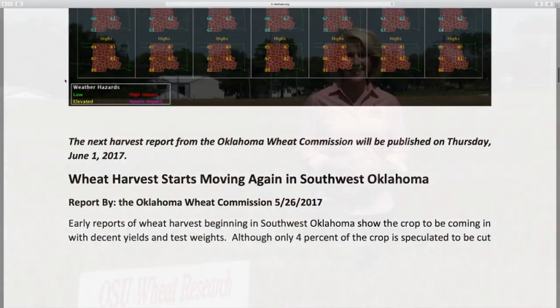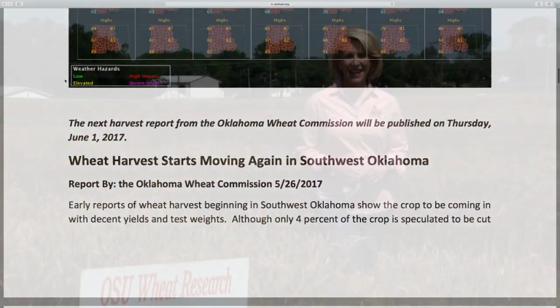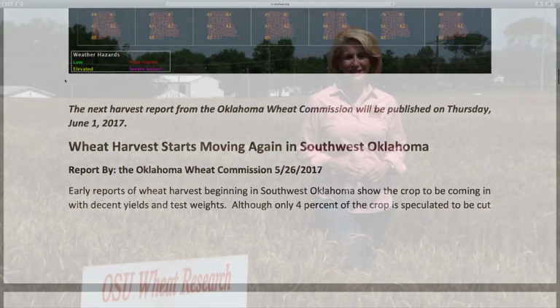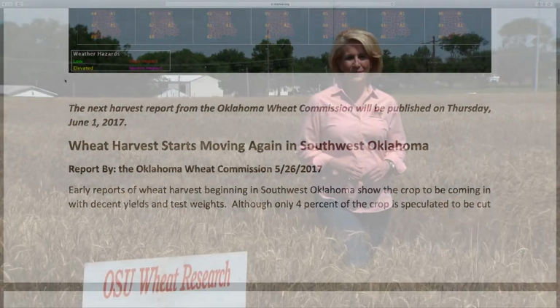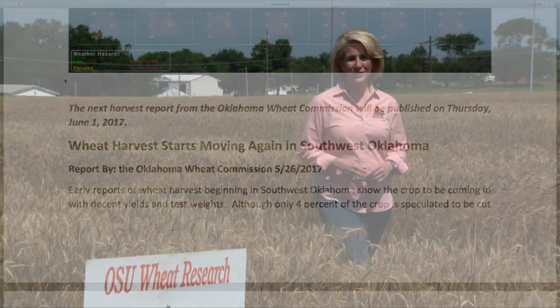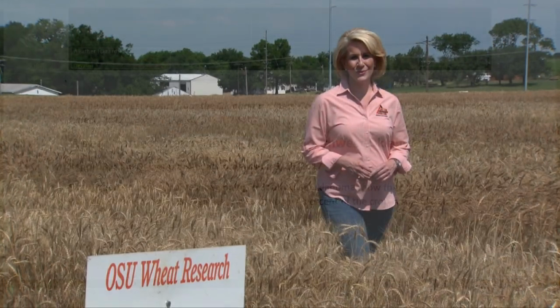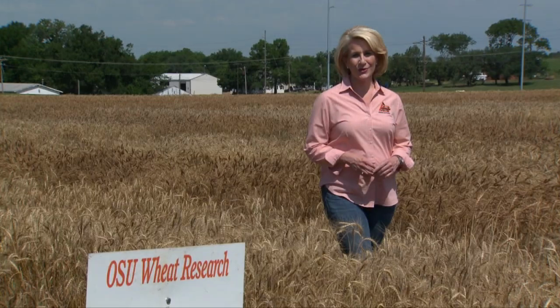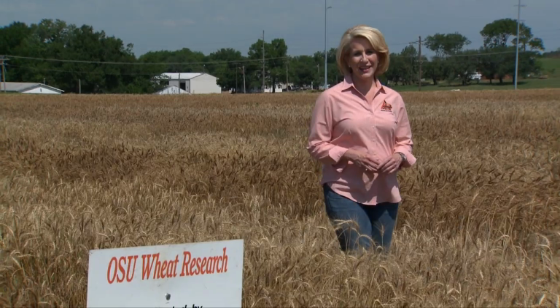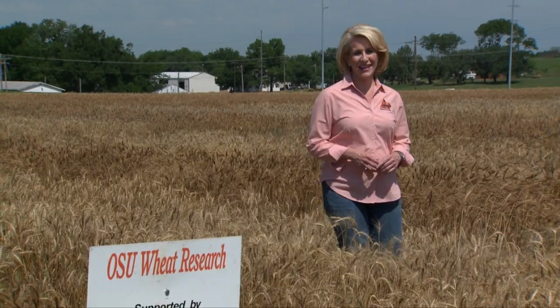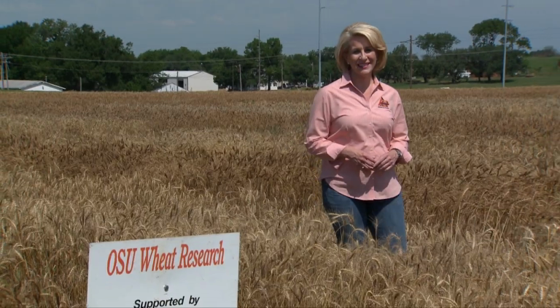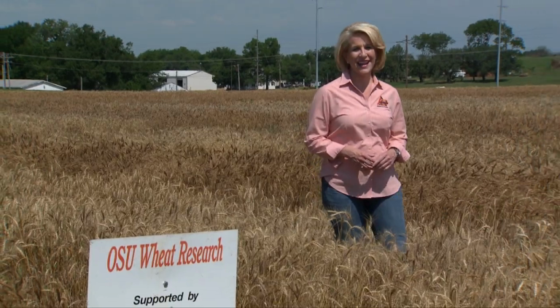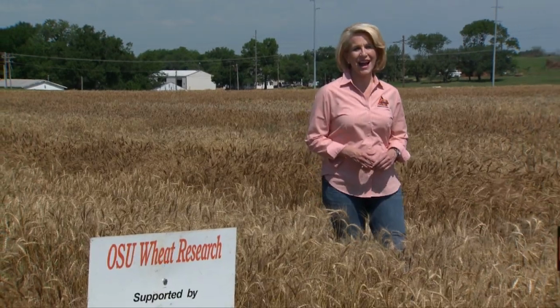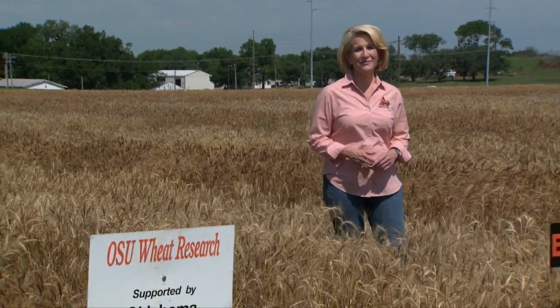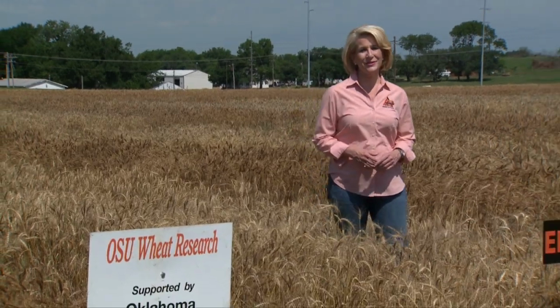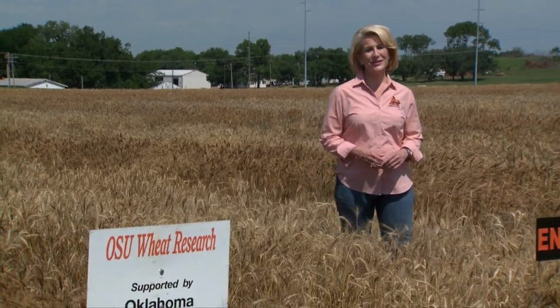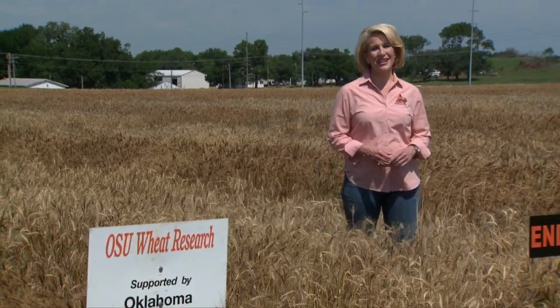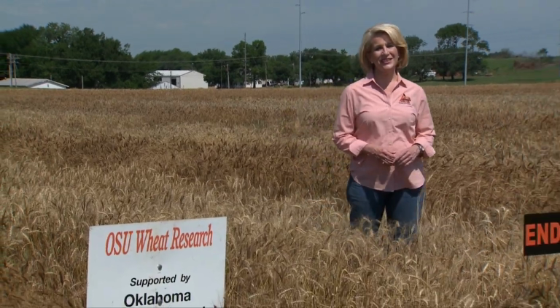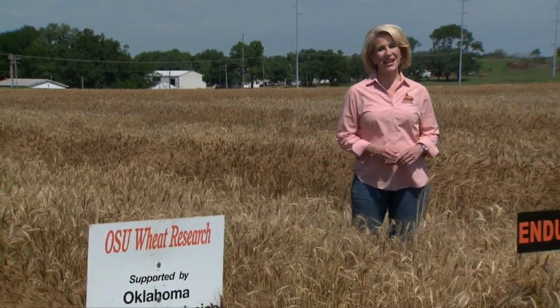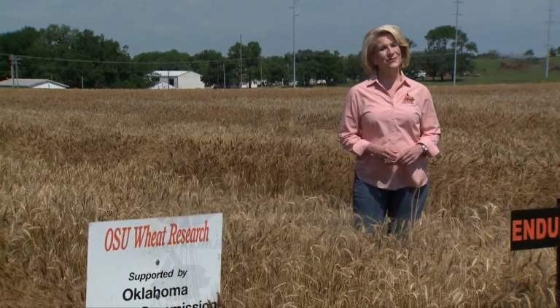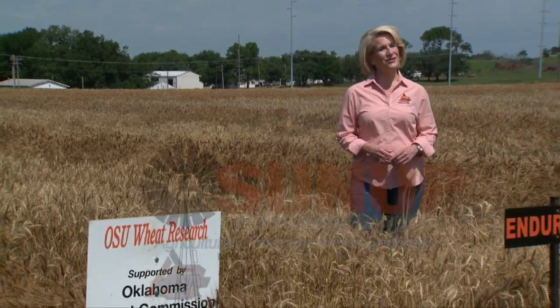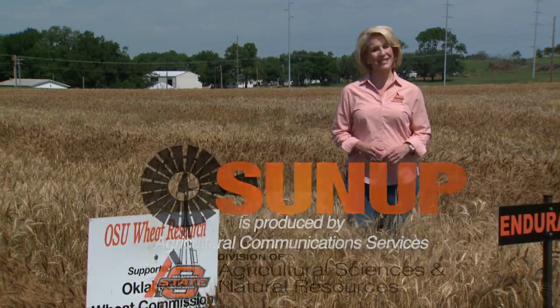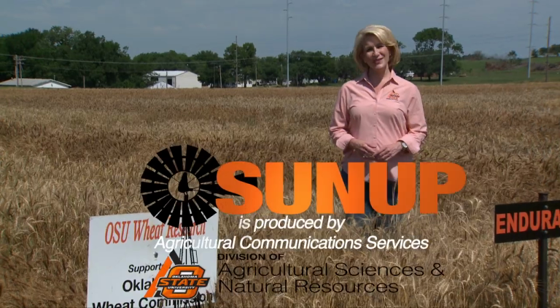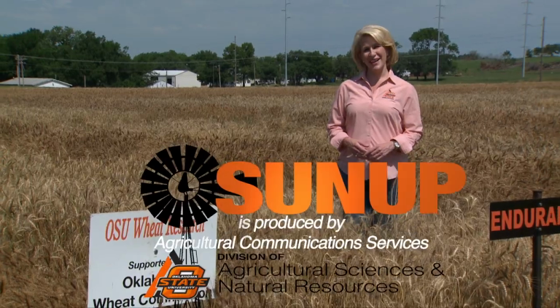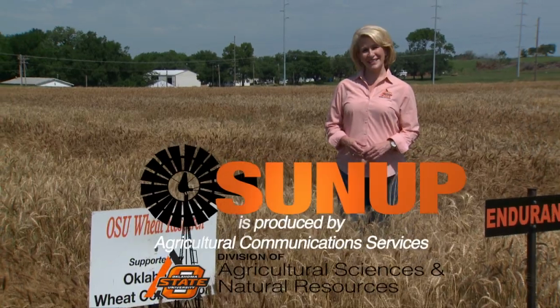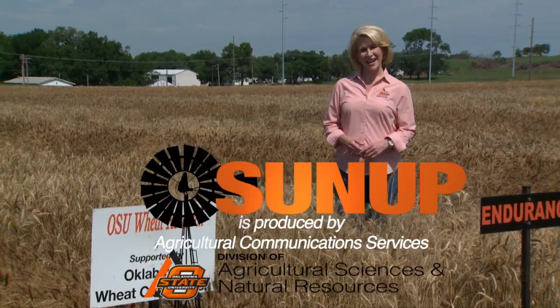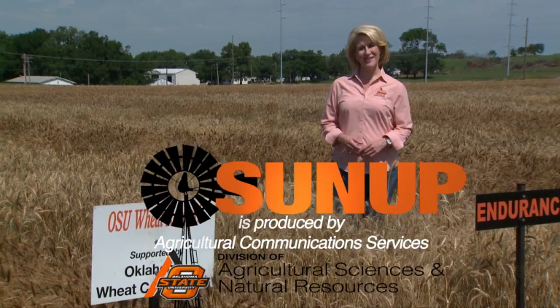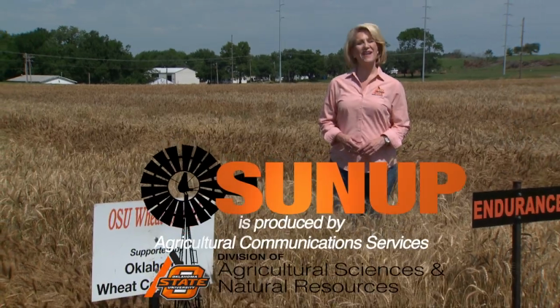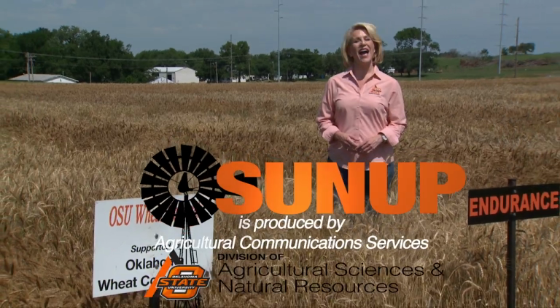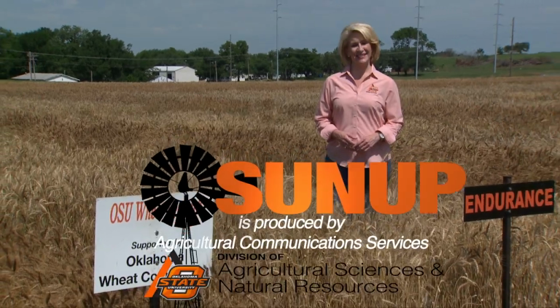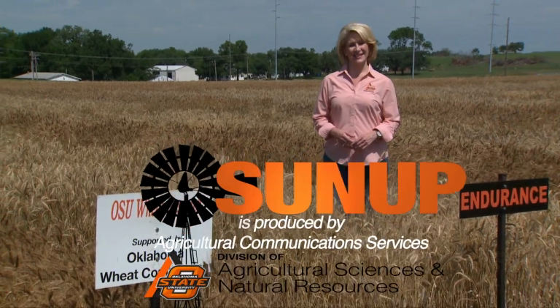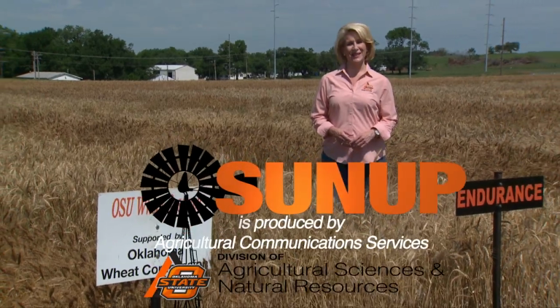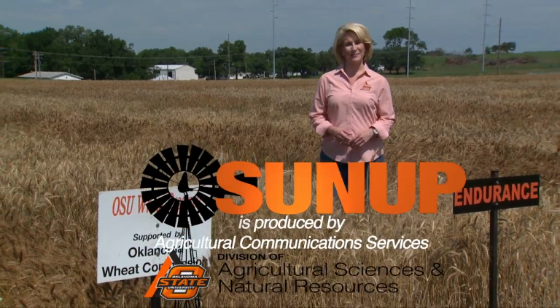Thanks so much for joining us. I'm Lyndall Stout, and we'll see you next time at SUNUP.